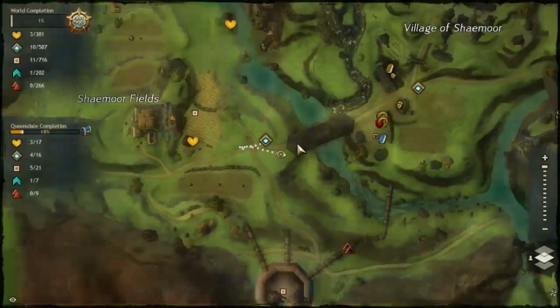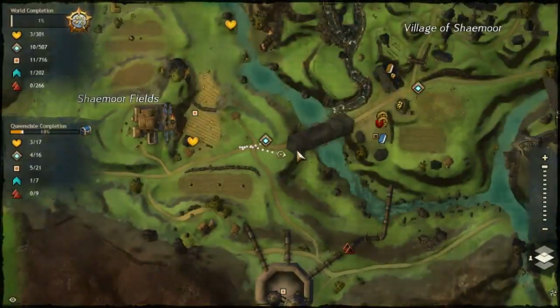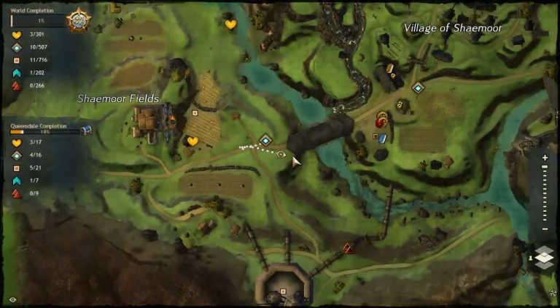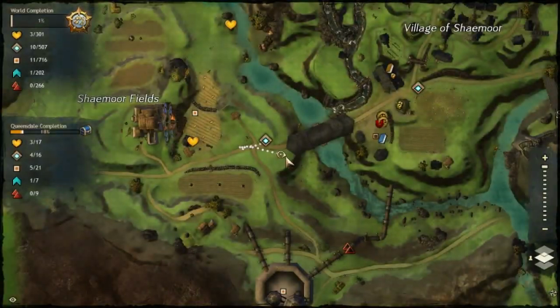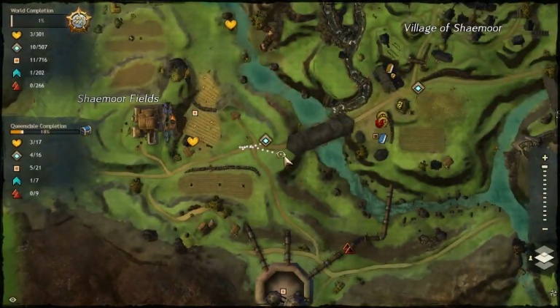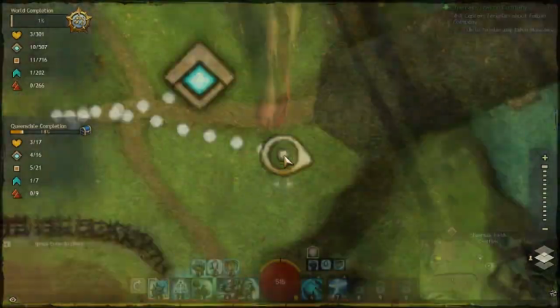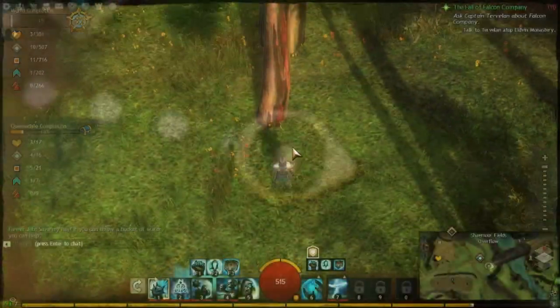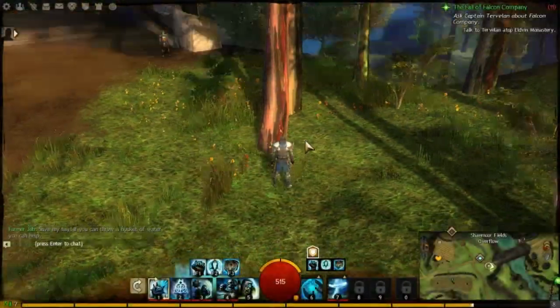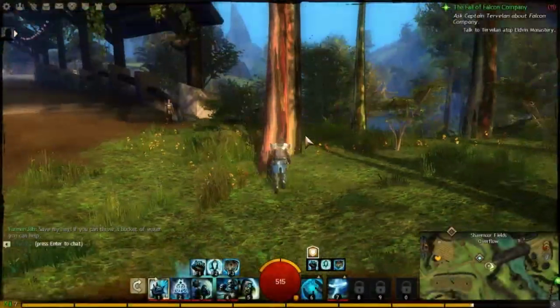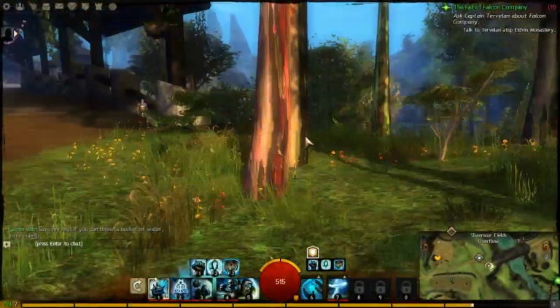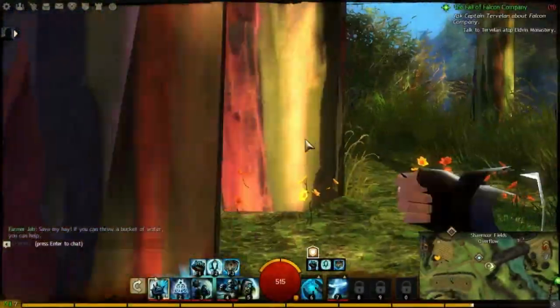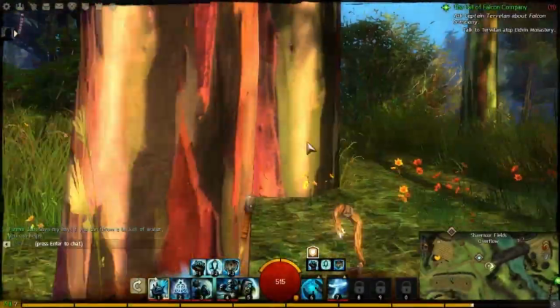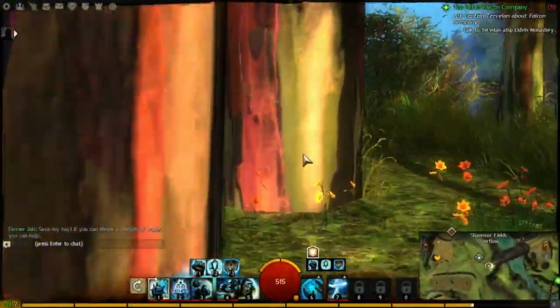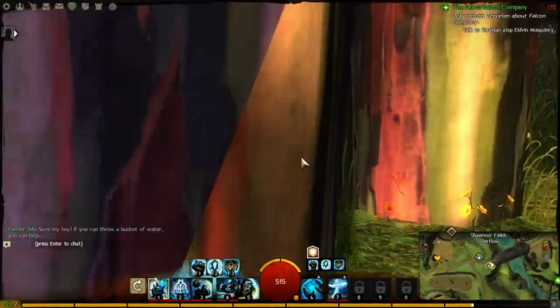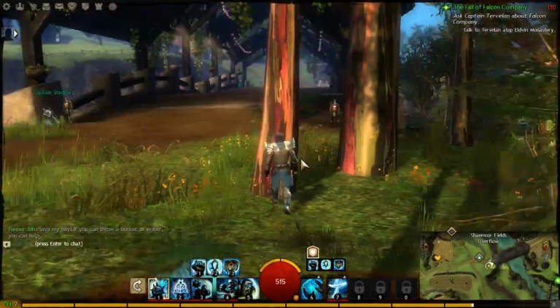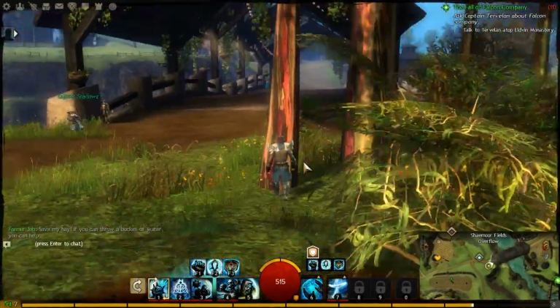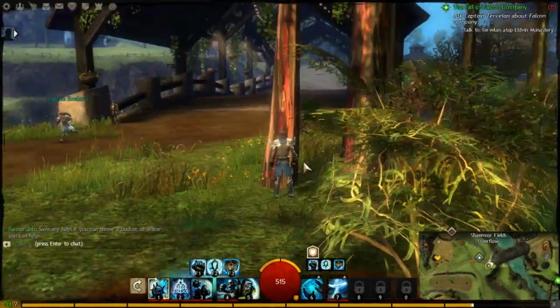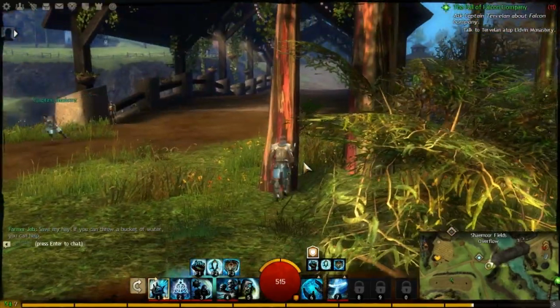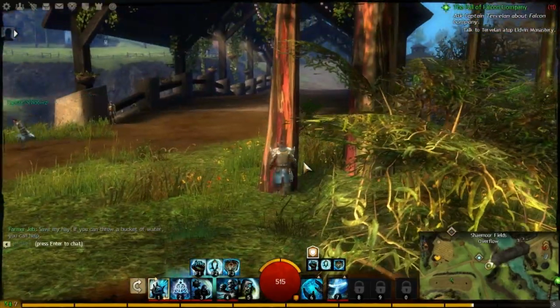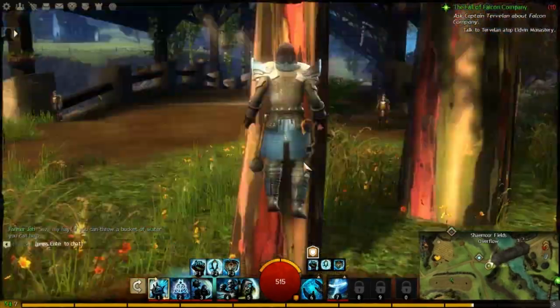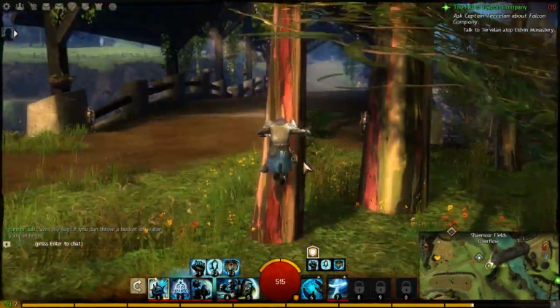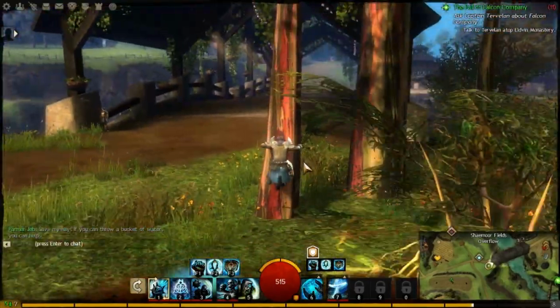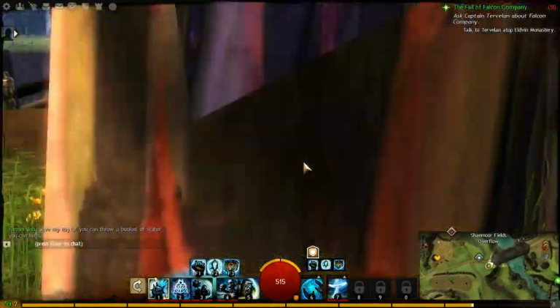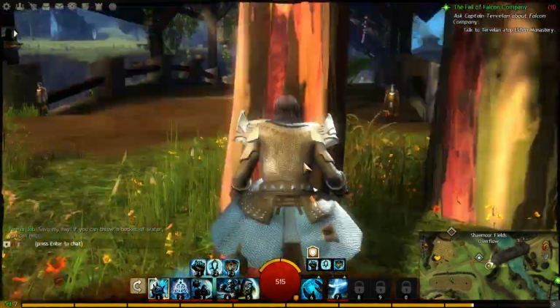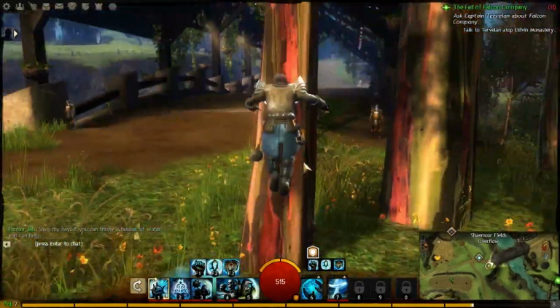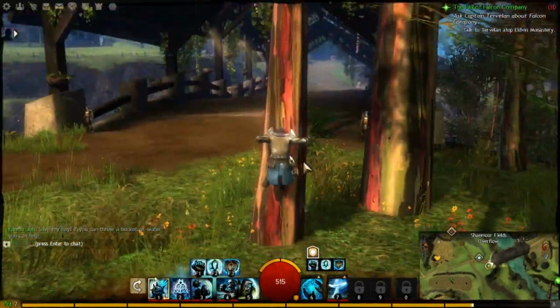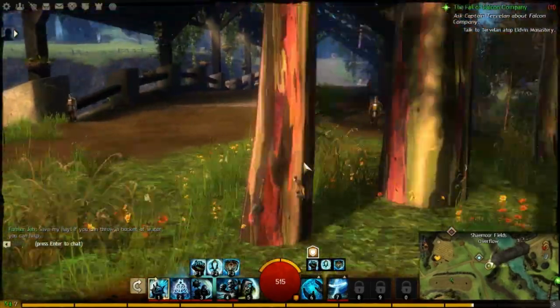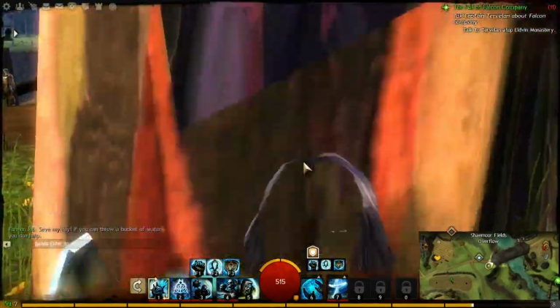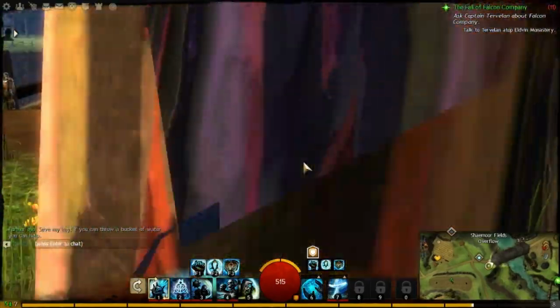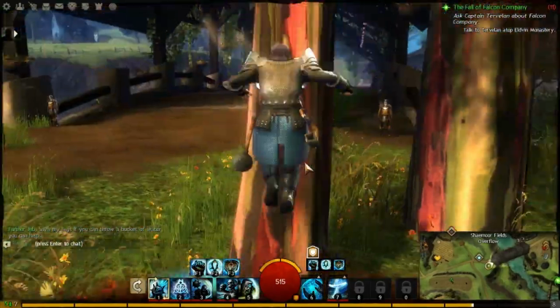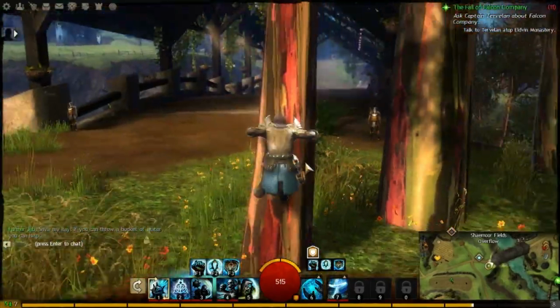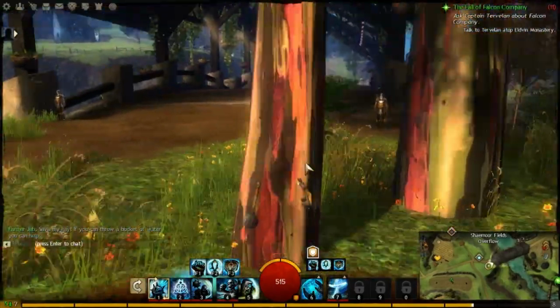Right, so first of all you want to go to the human starting zone and go to this tree here, go up to the base of it and jump three times.